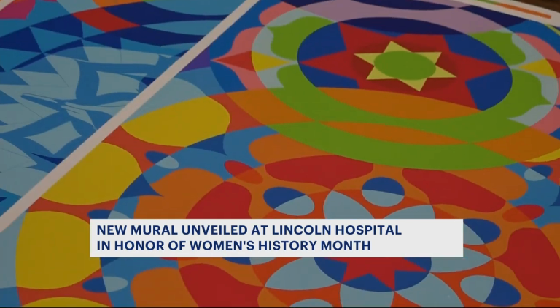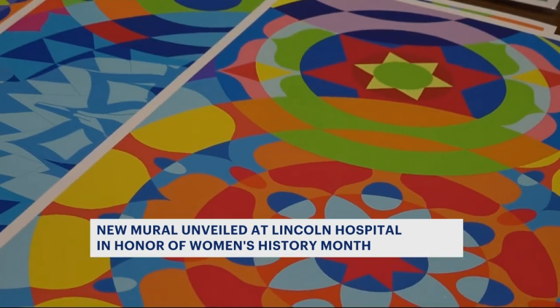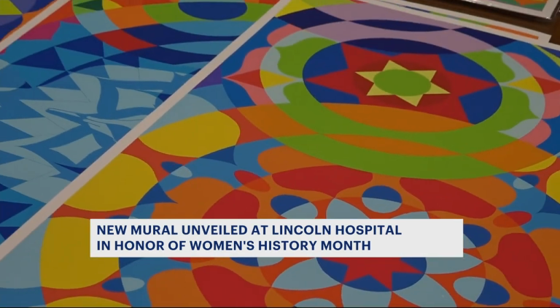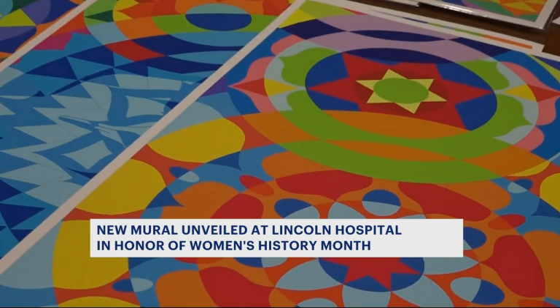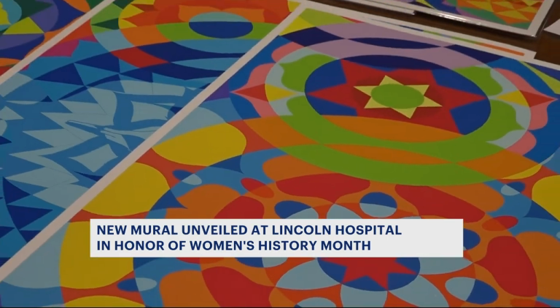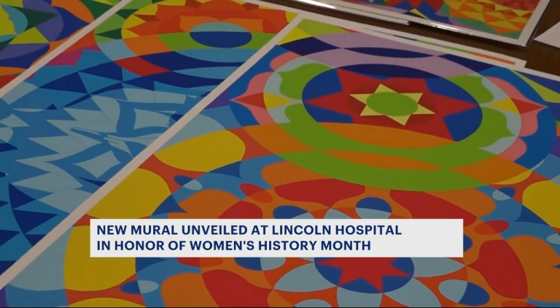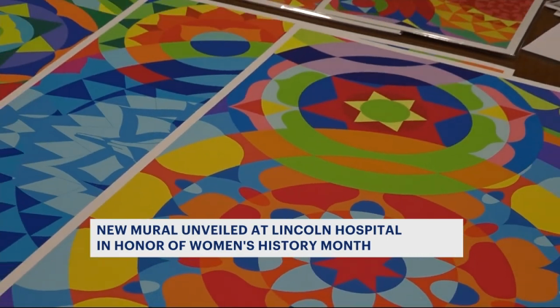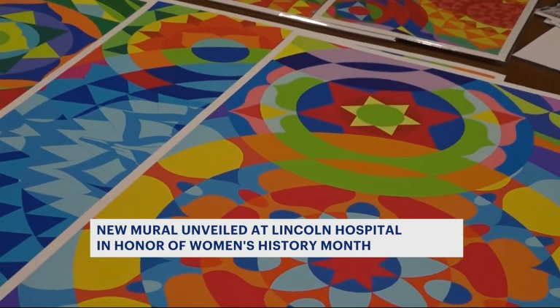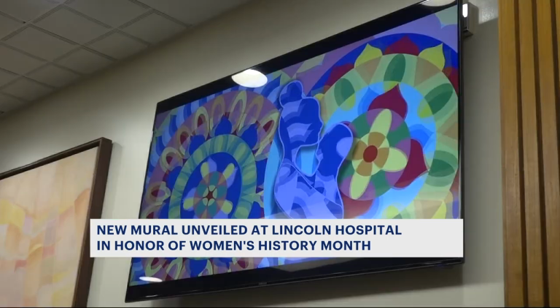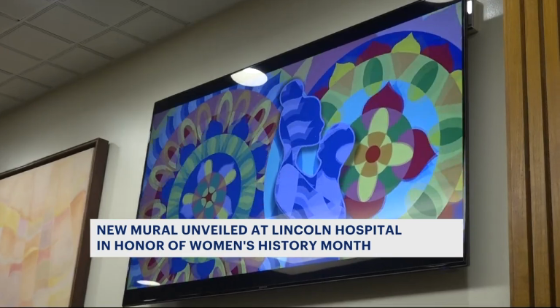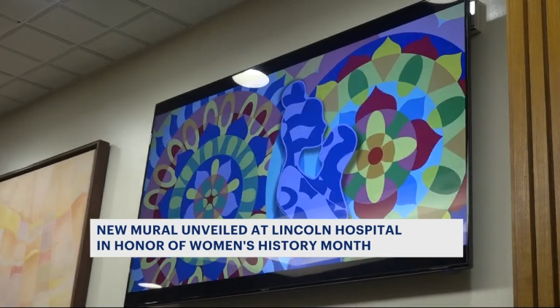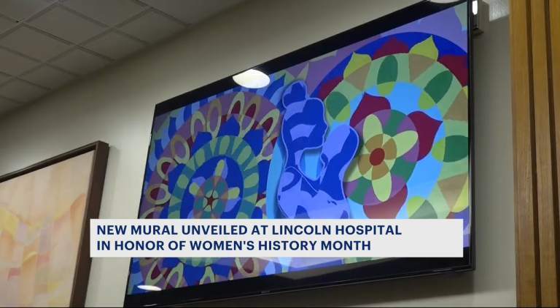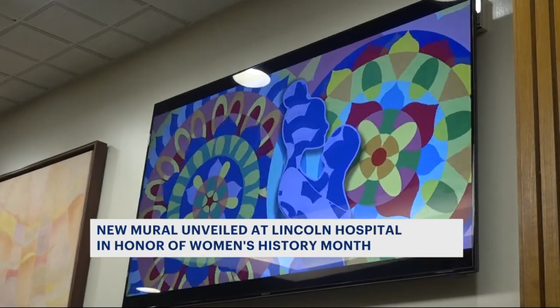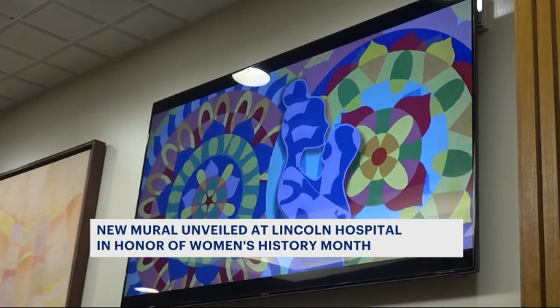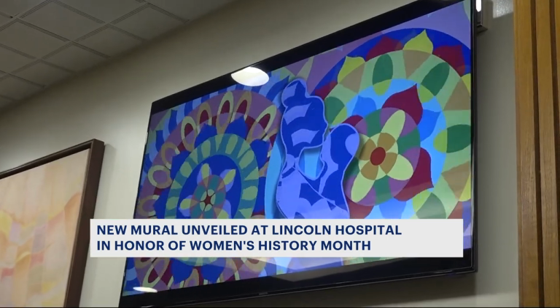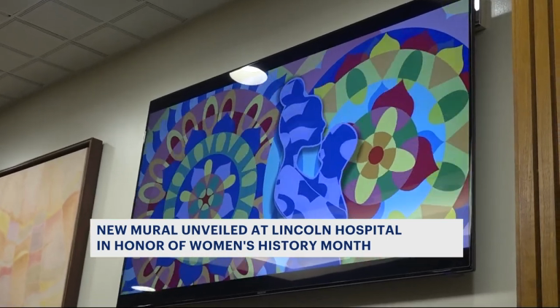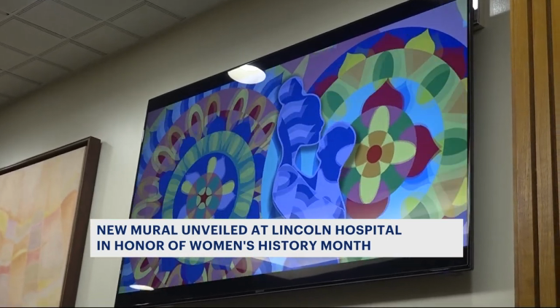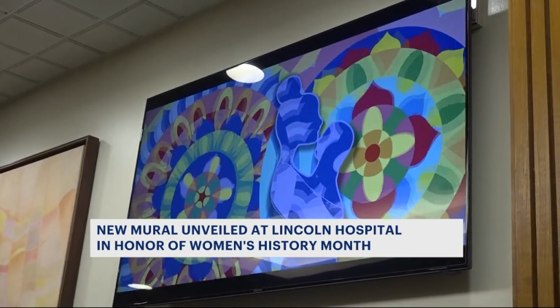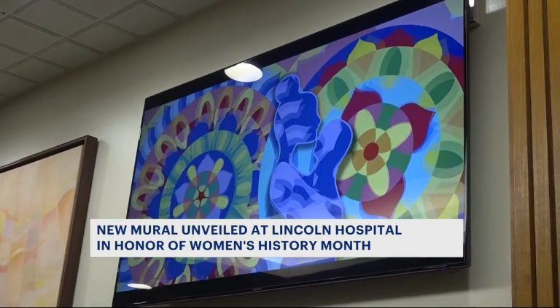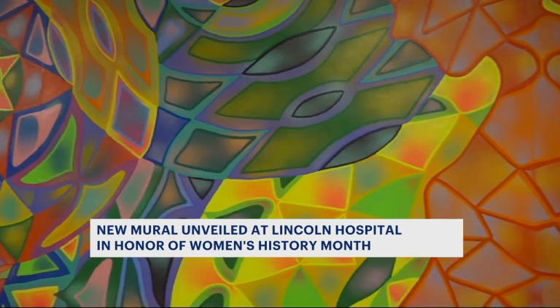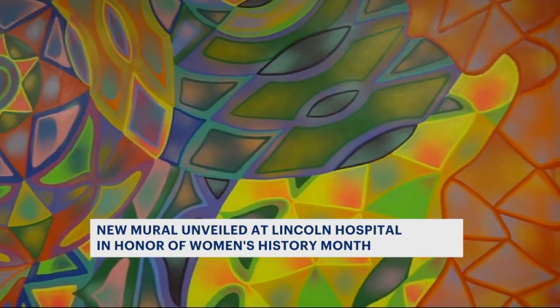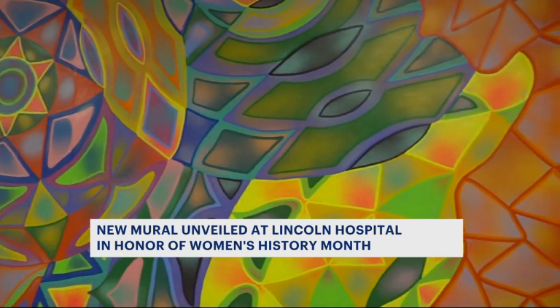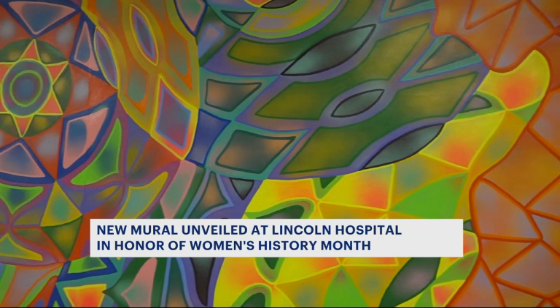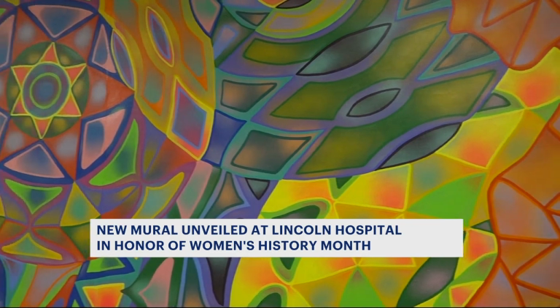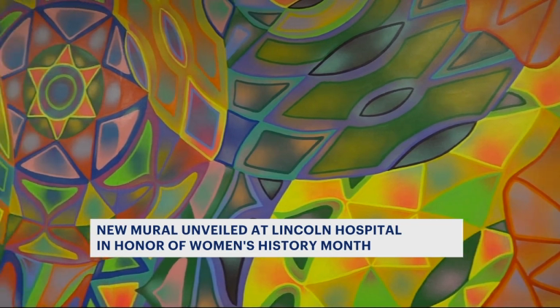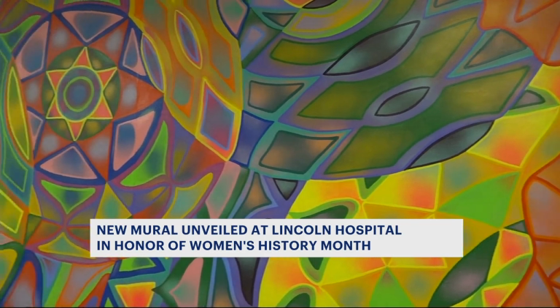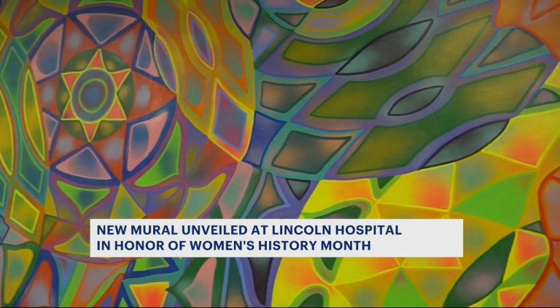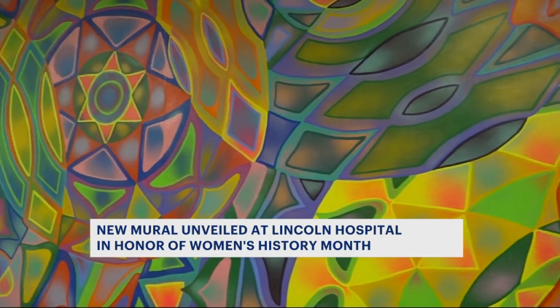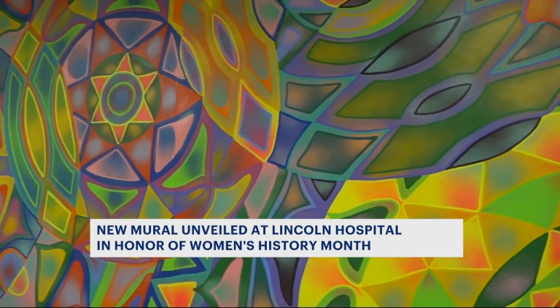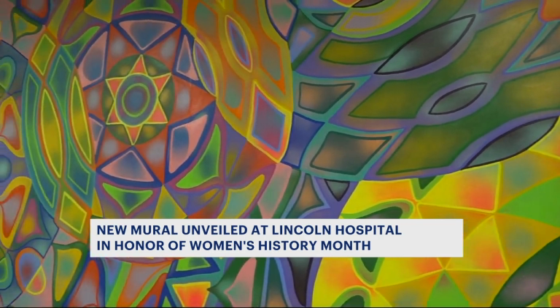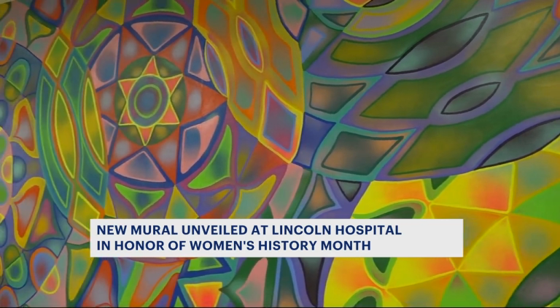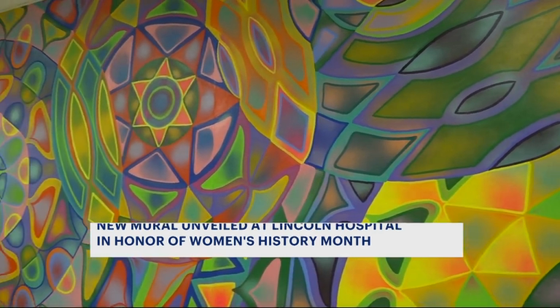Very fitting that this reveal happened on International Women's Day.